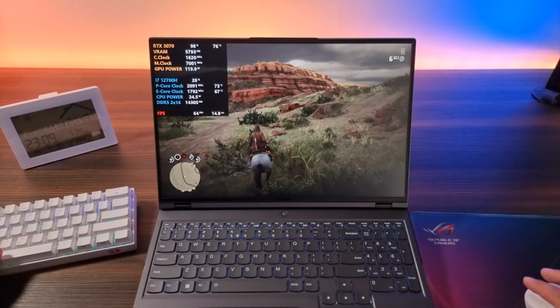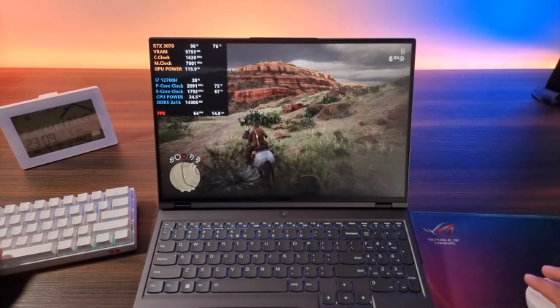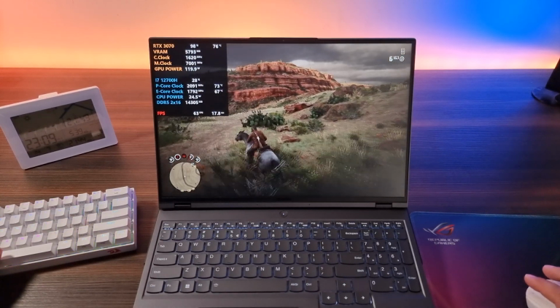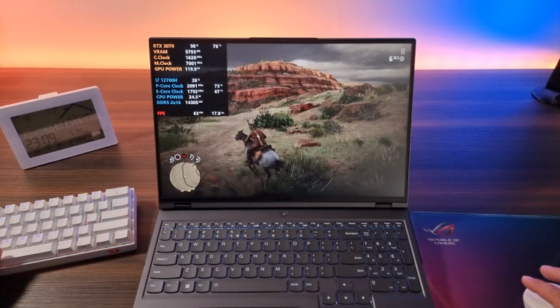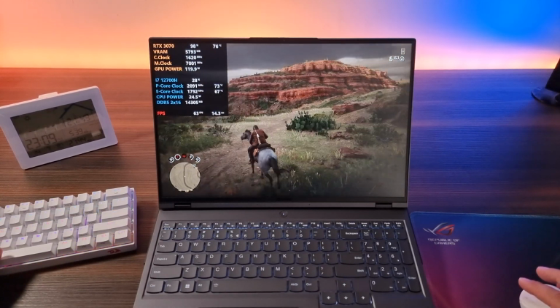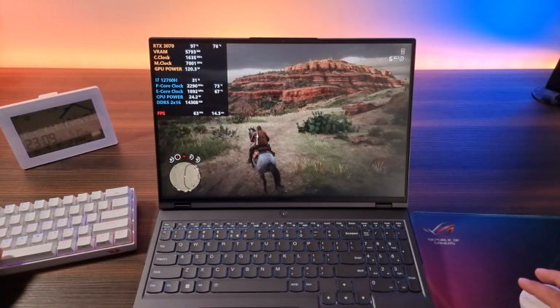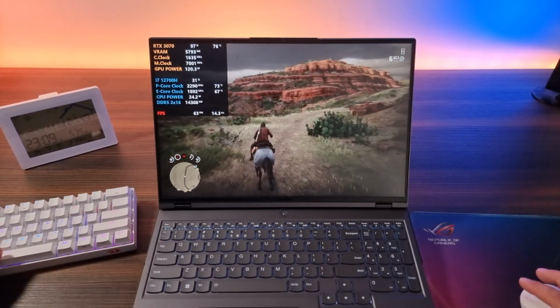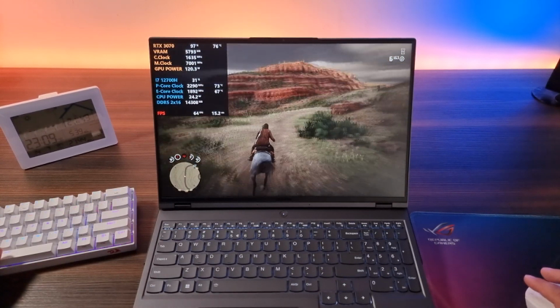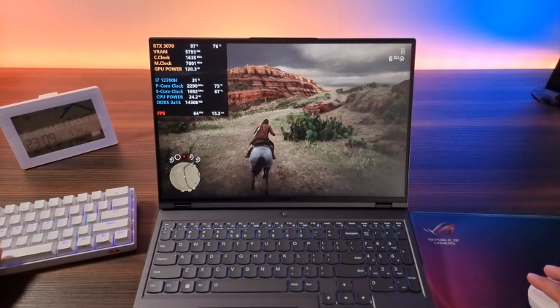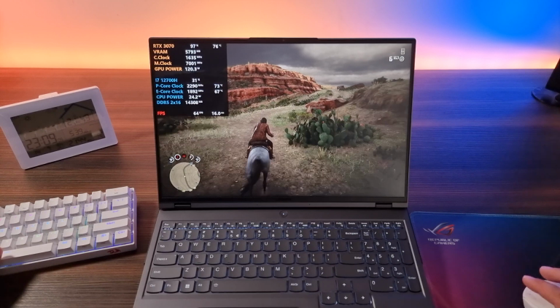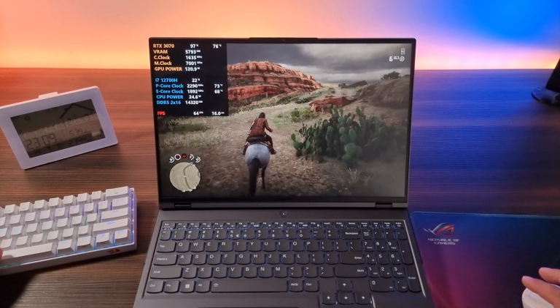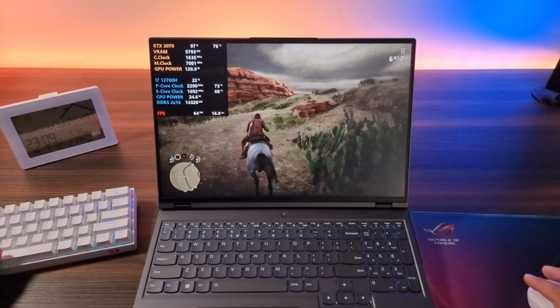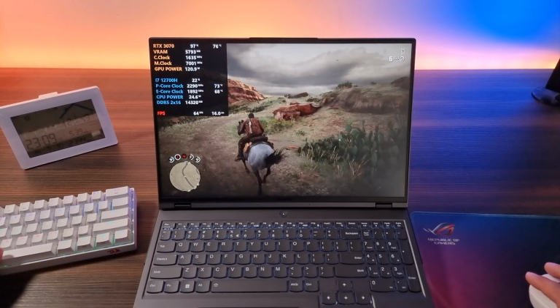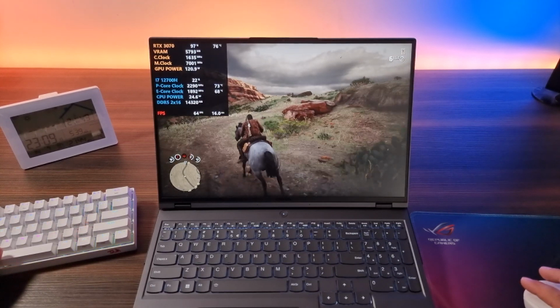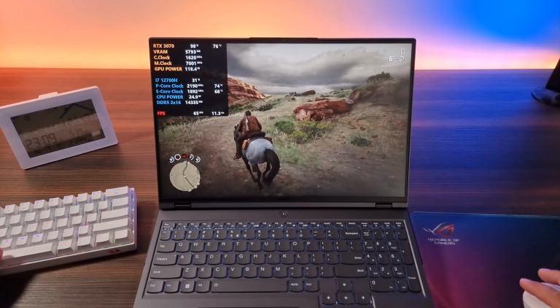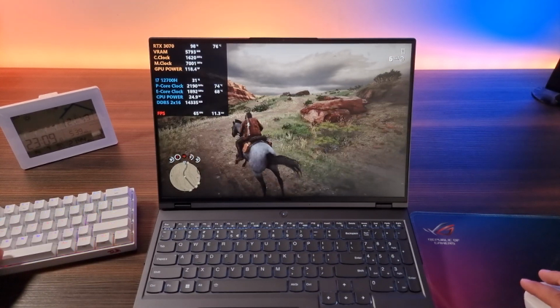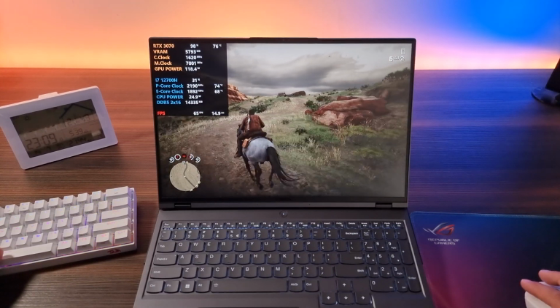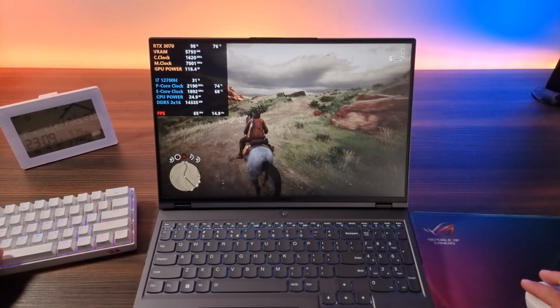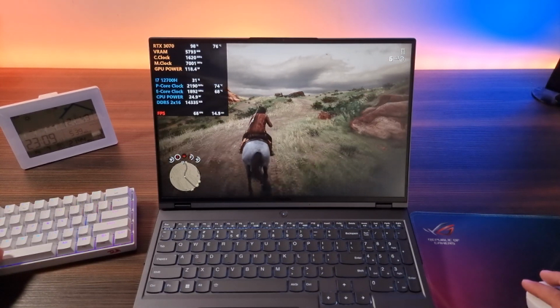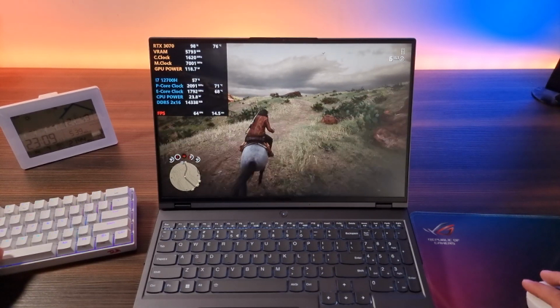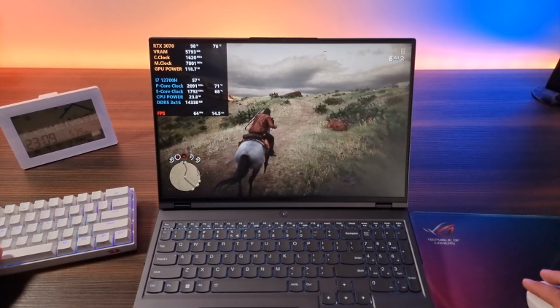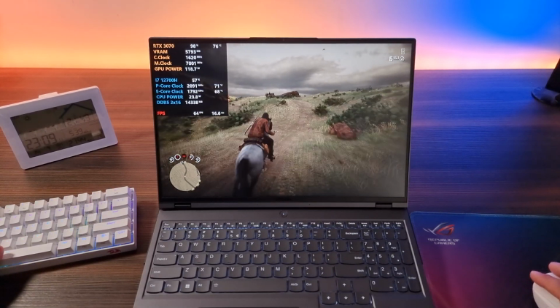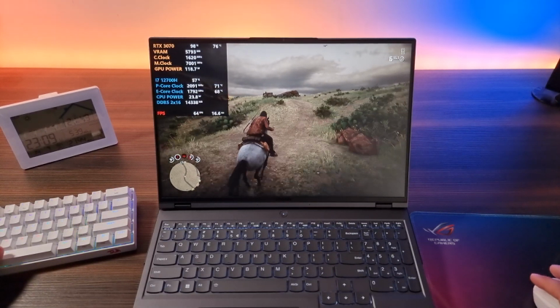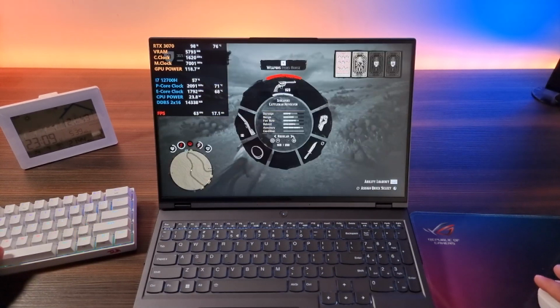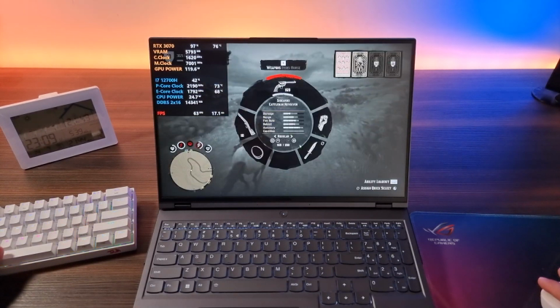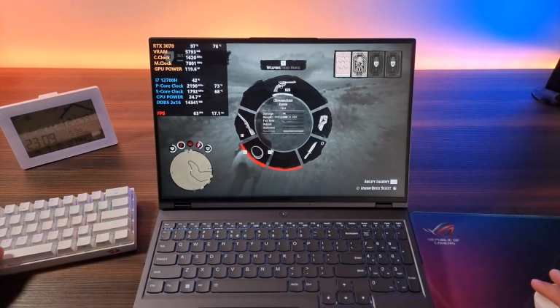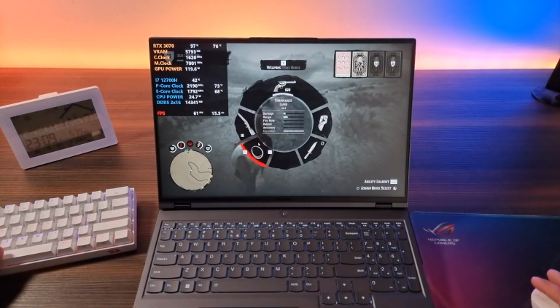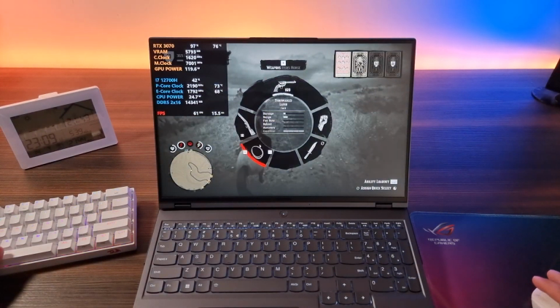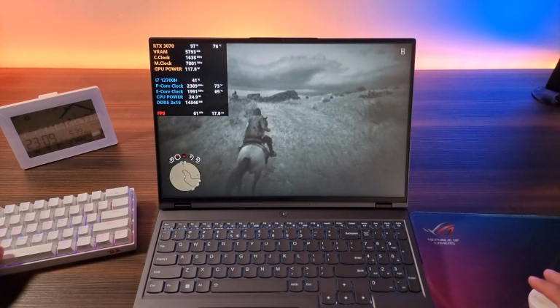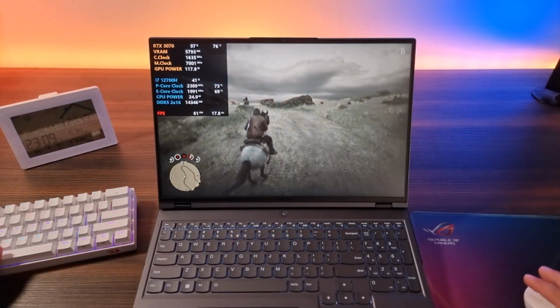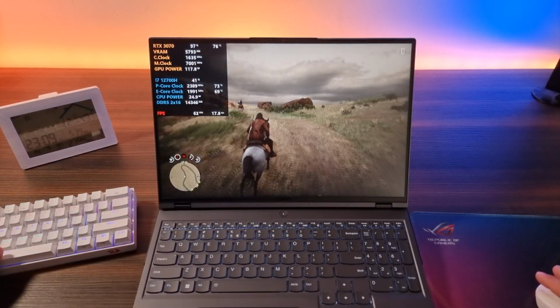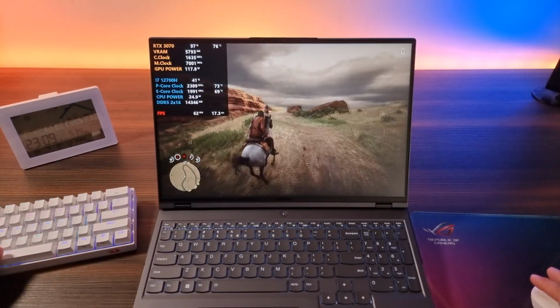This is a much better experience. We are at a good 60 fps.